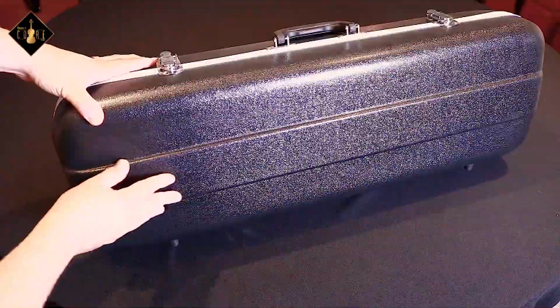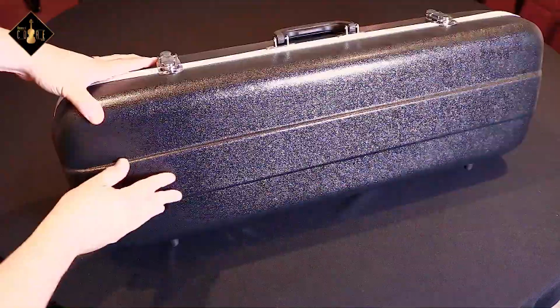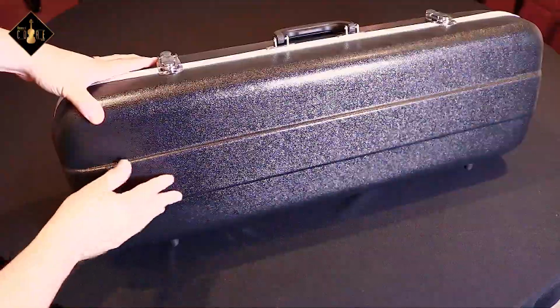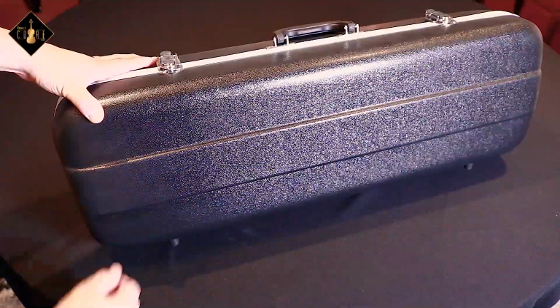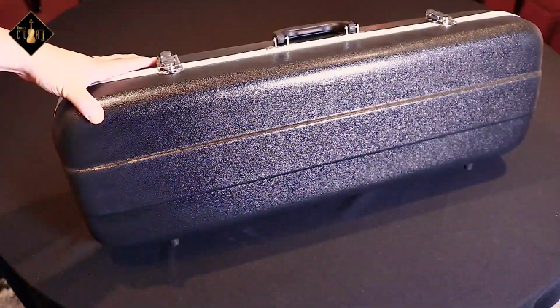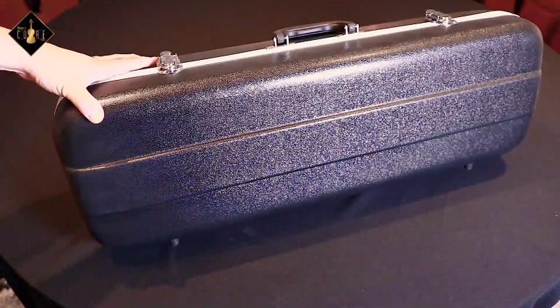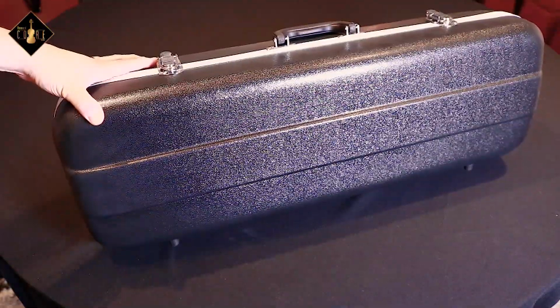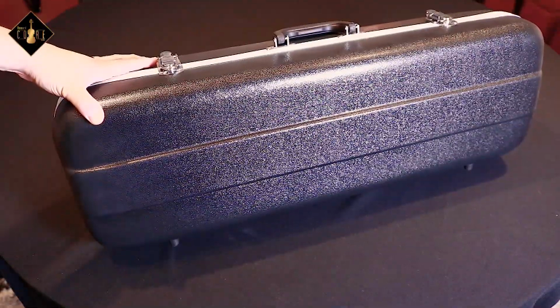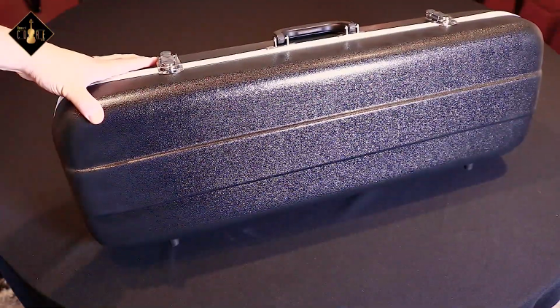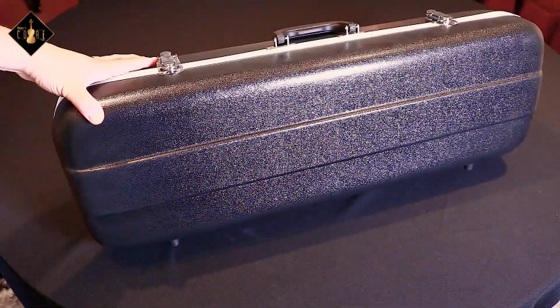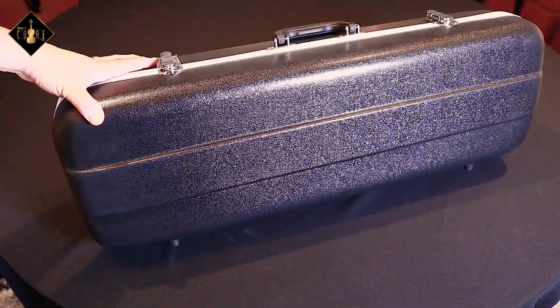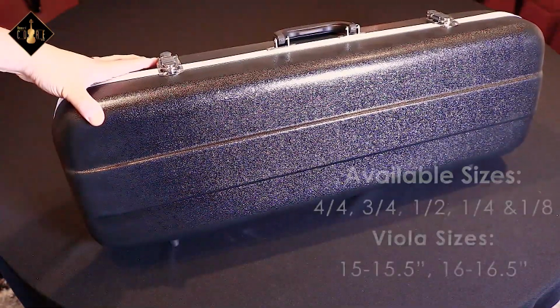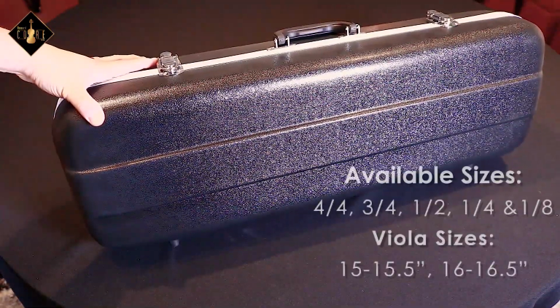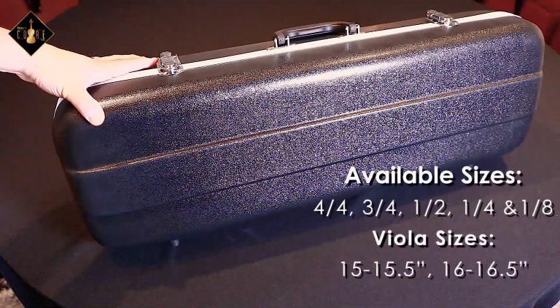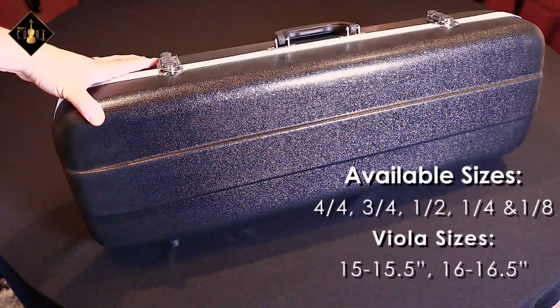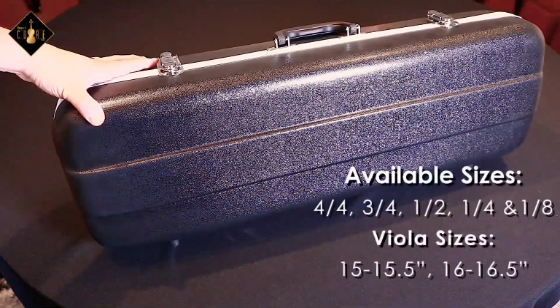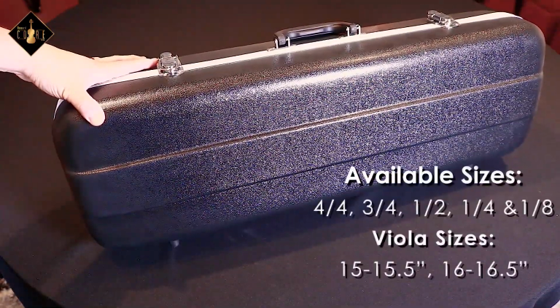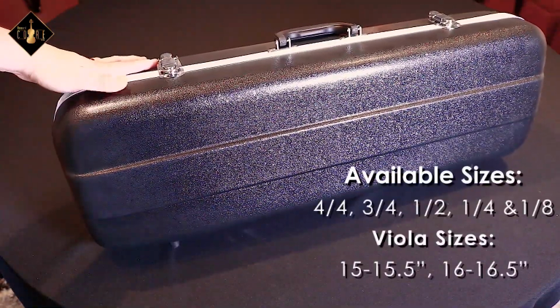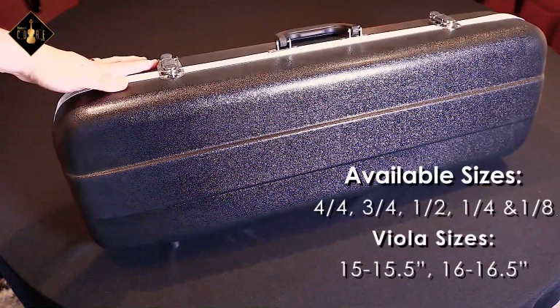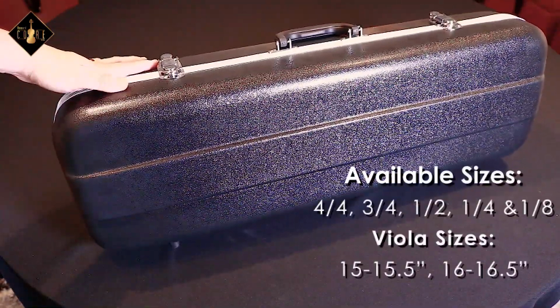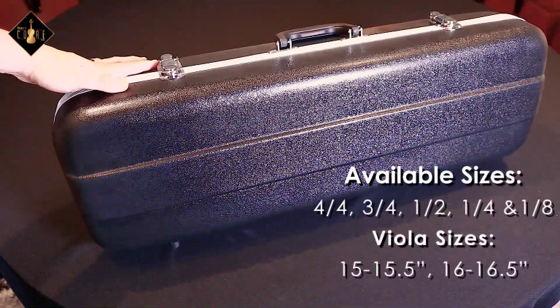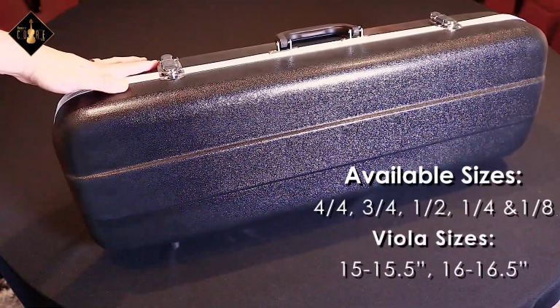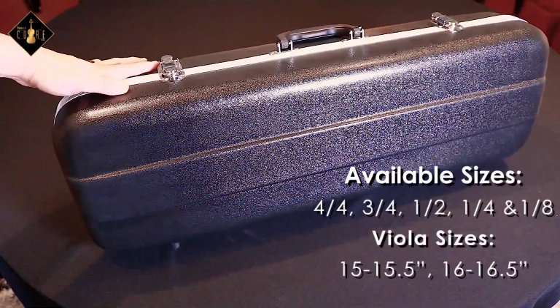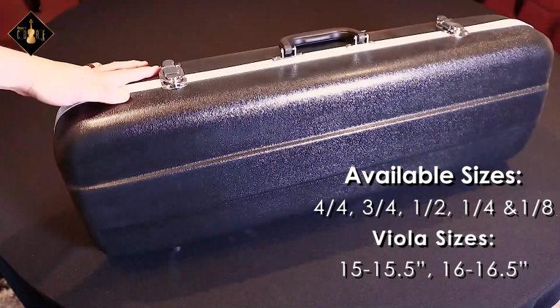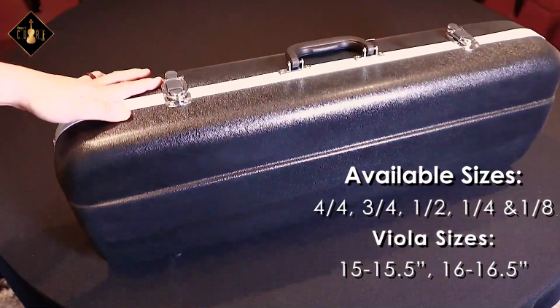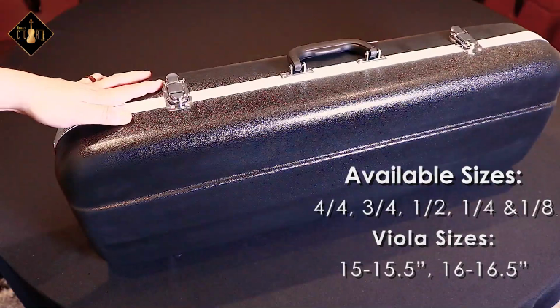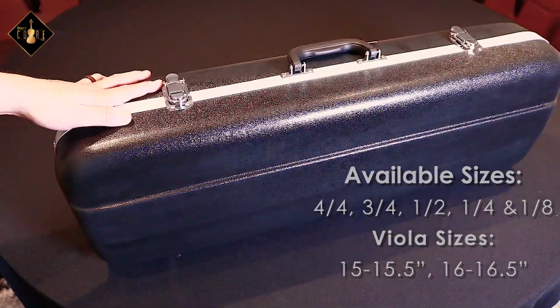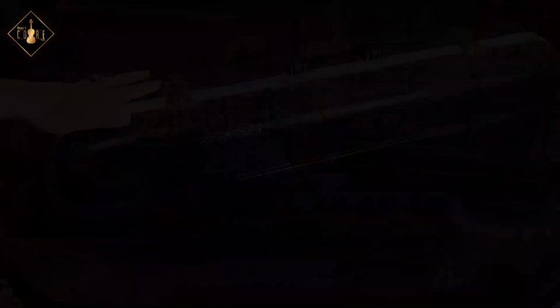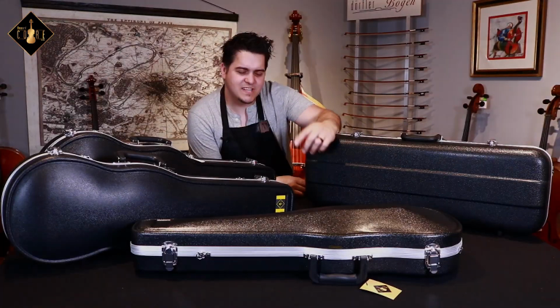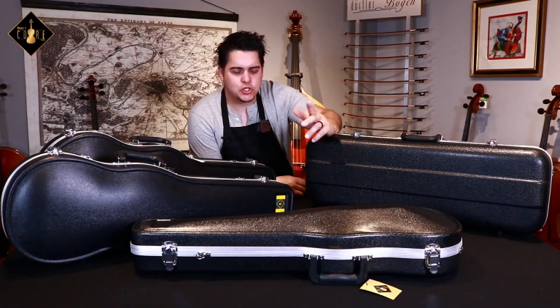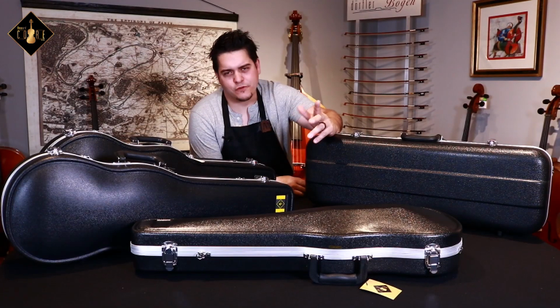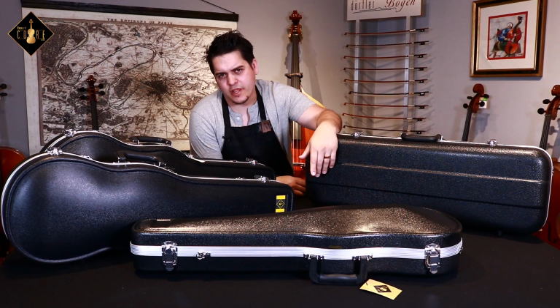This model is a stackable case, great for rental programs and space saving. It is available in a full size down to an eighth.